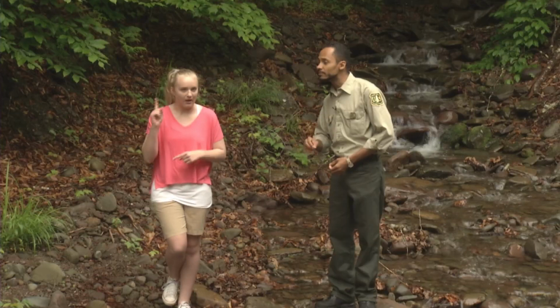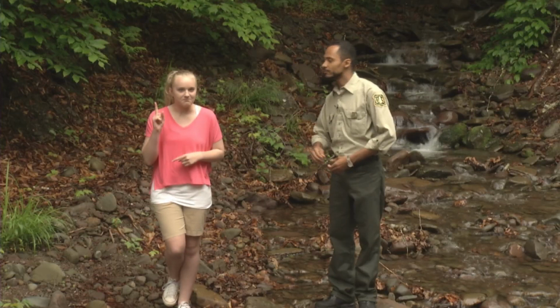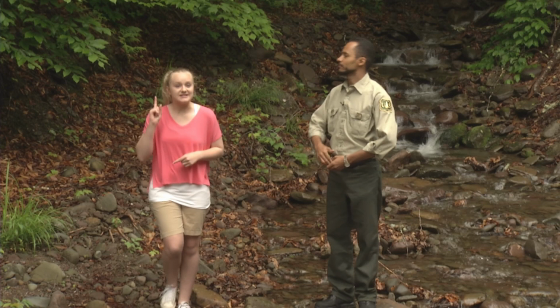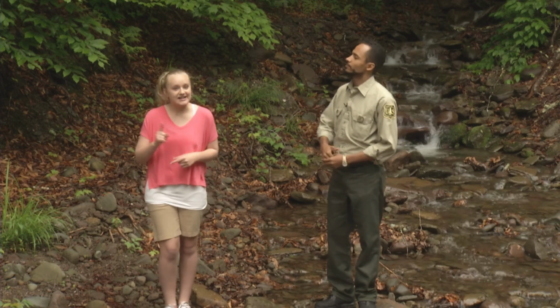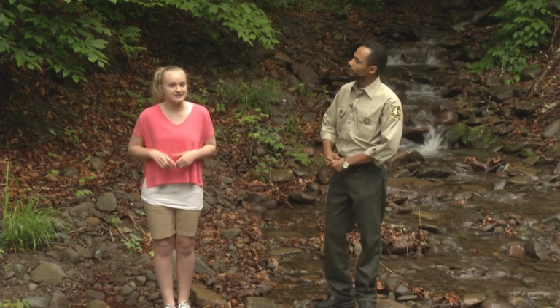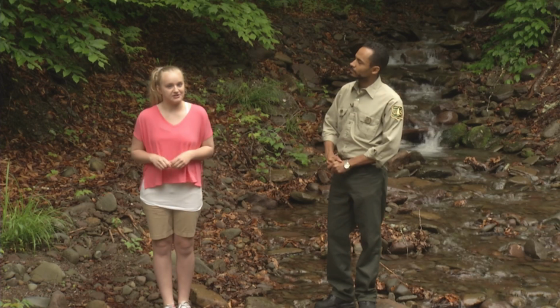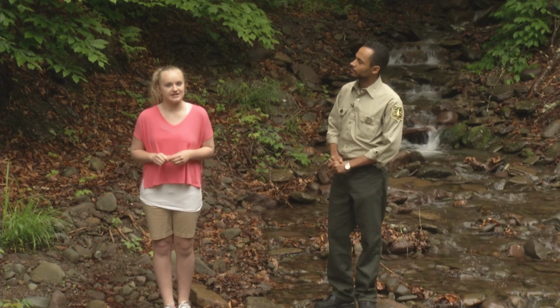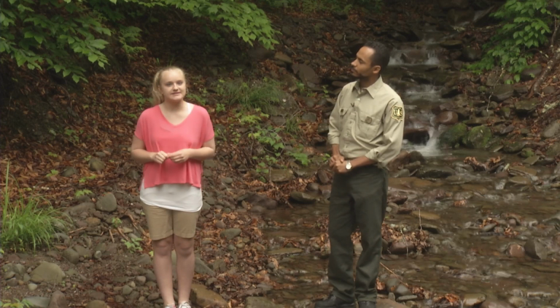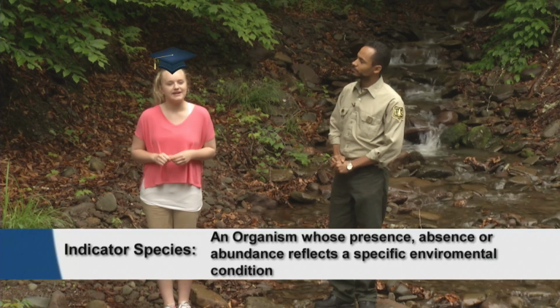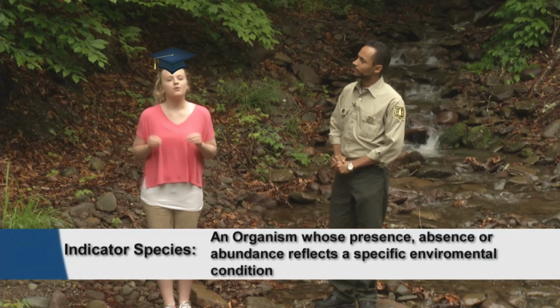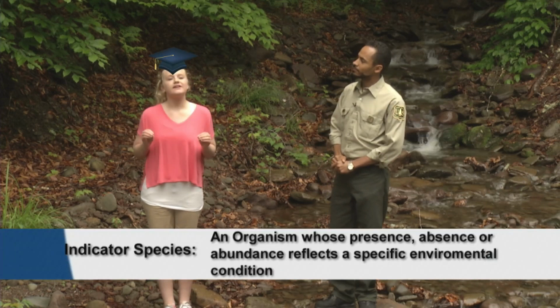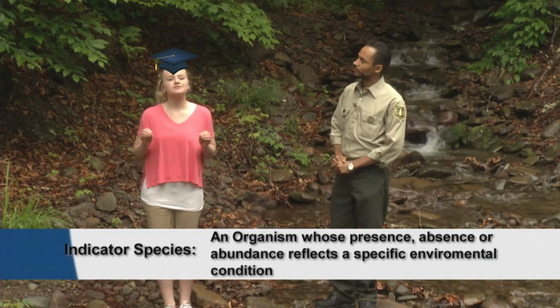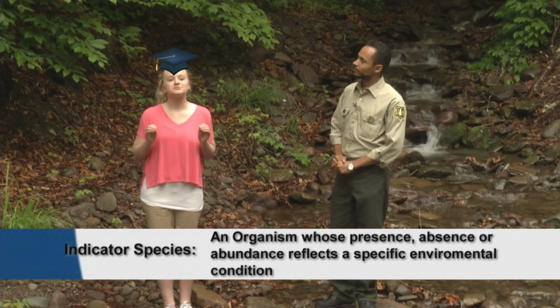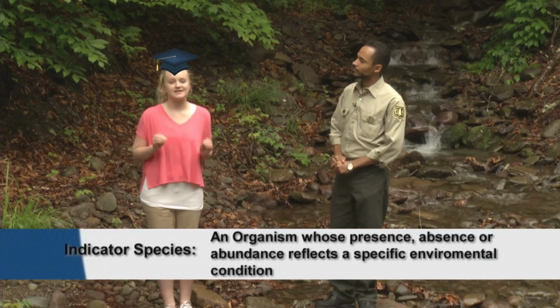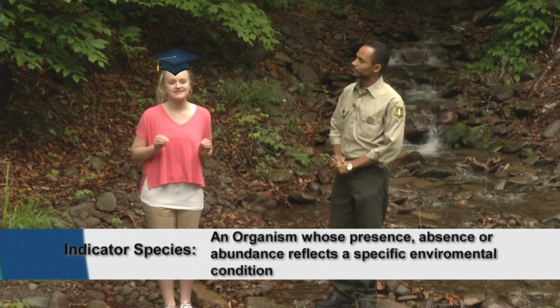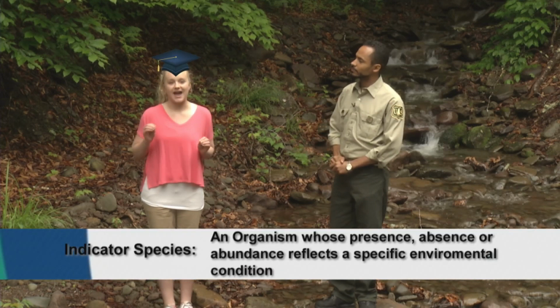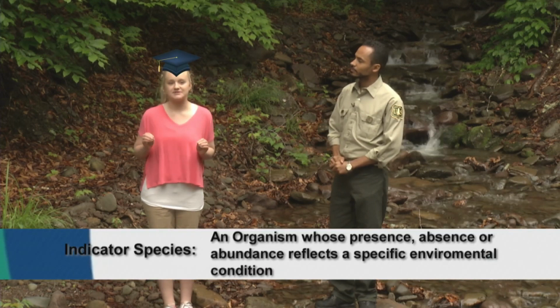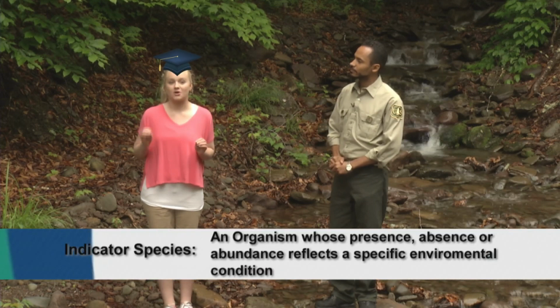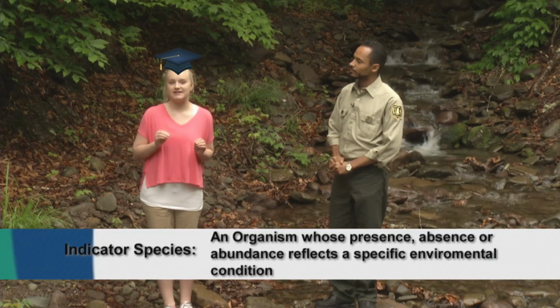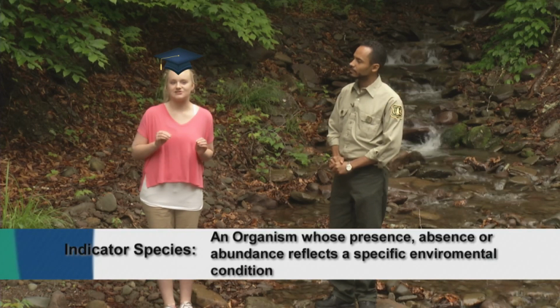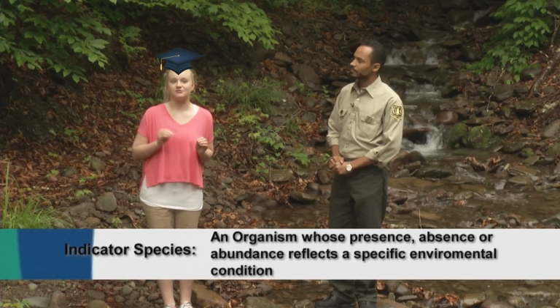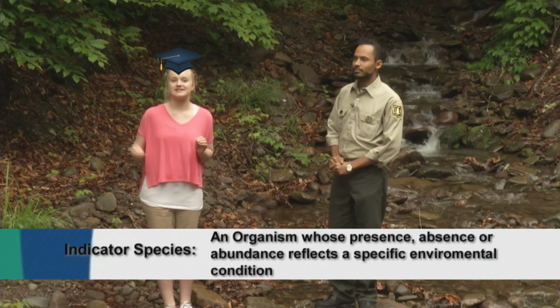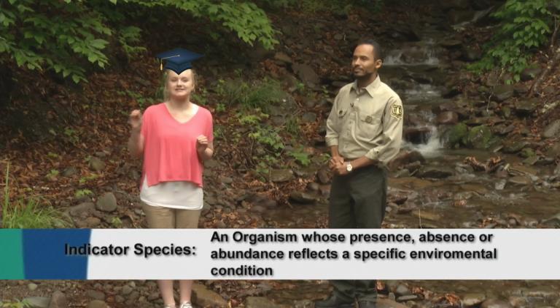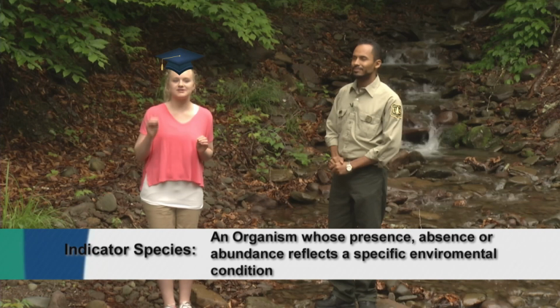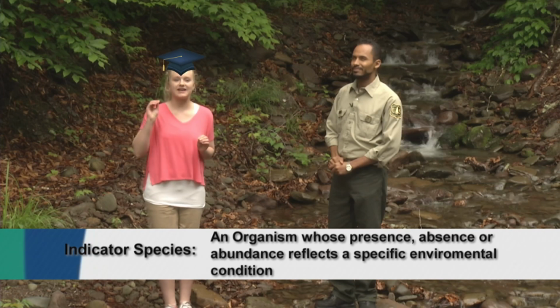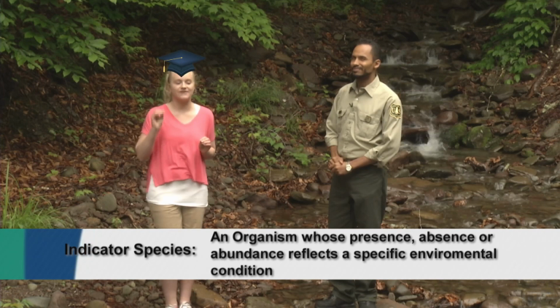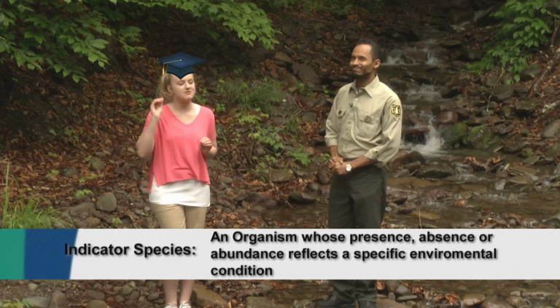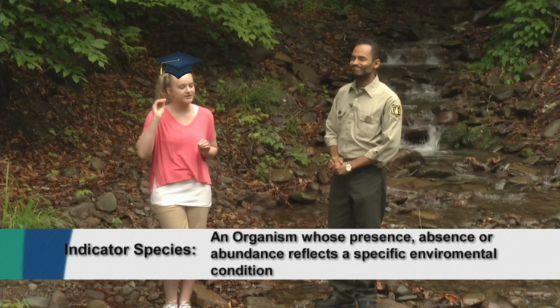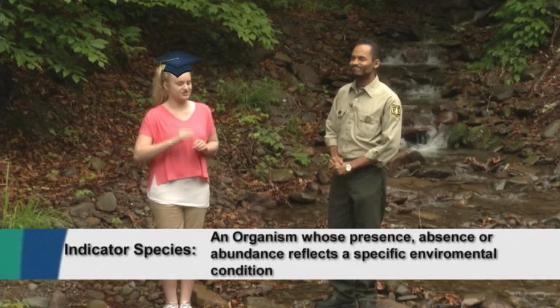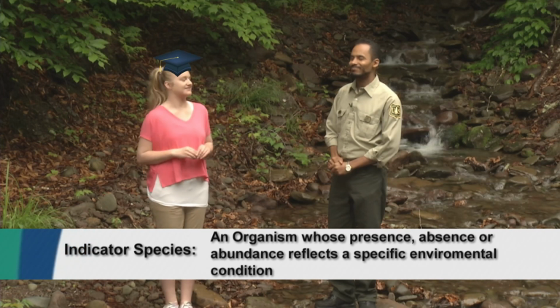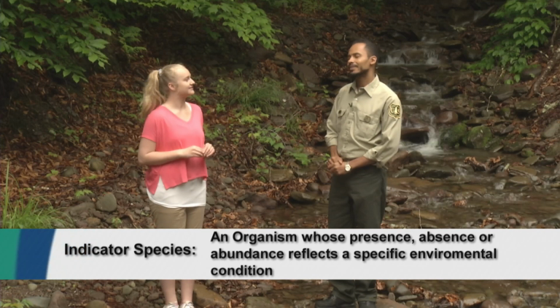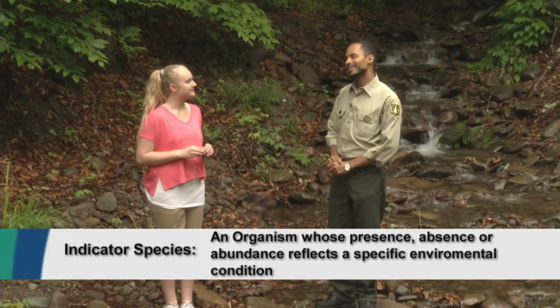Well, the textbook definition is an organism whose presence, absence, or abundance reflects a specific environmental condition.